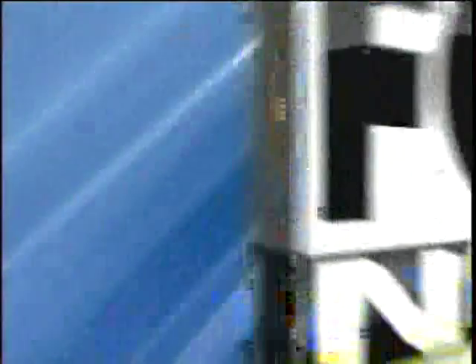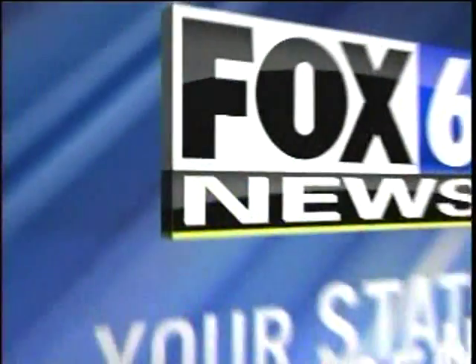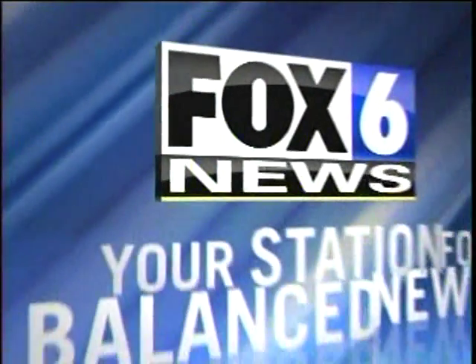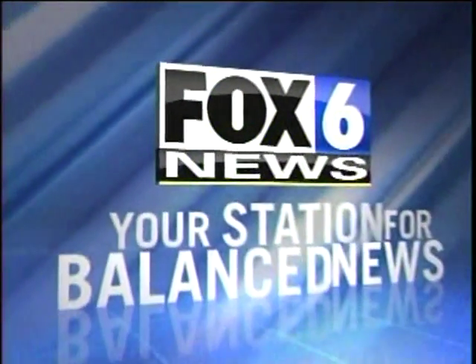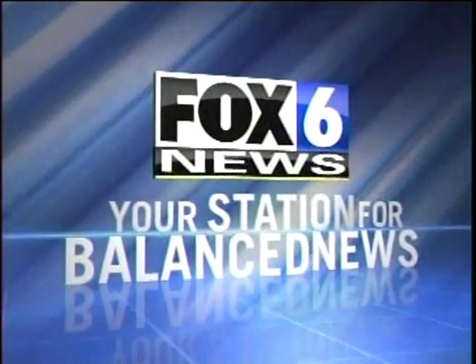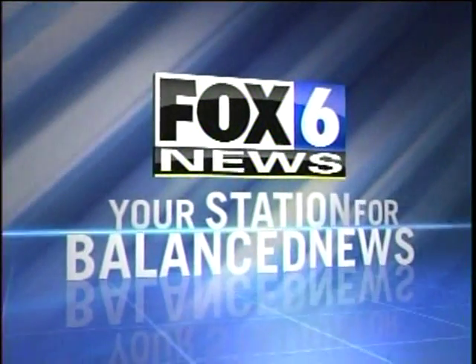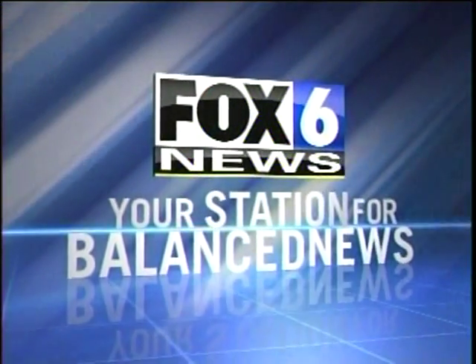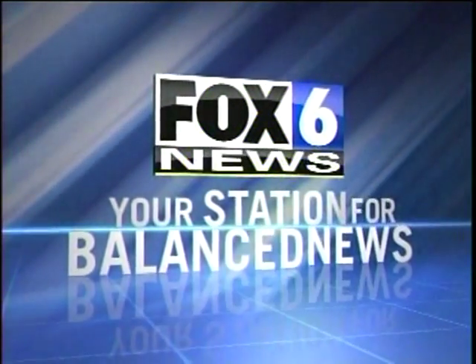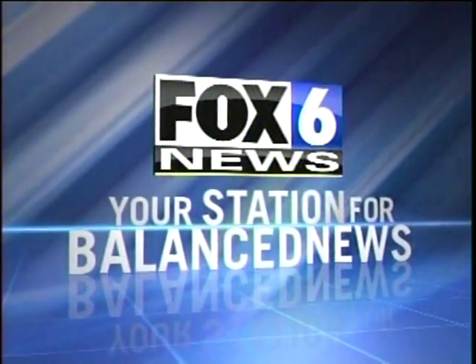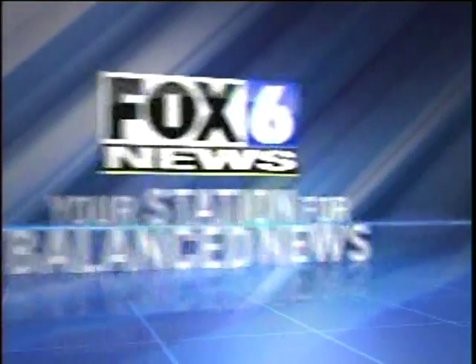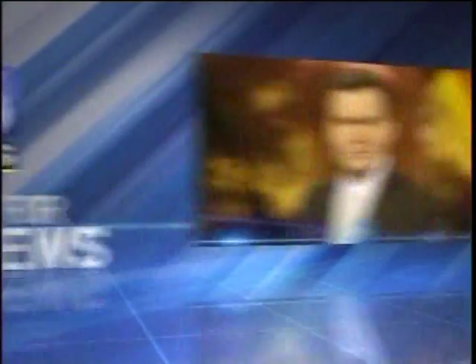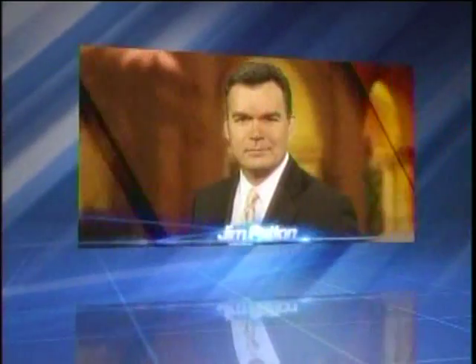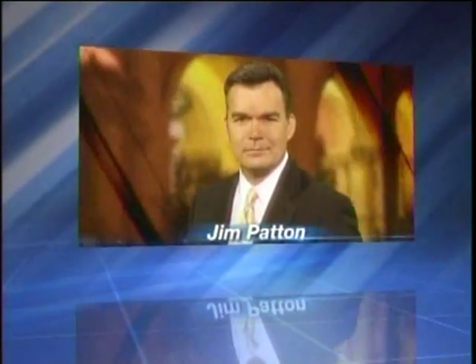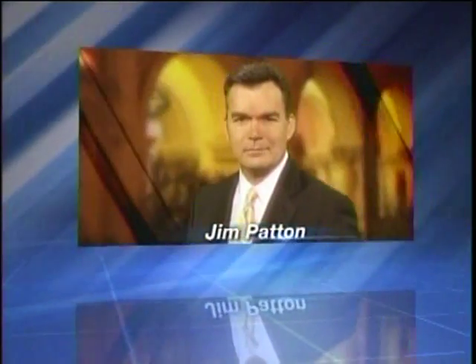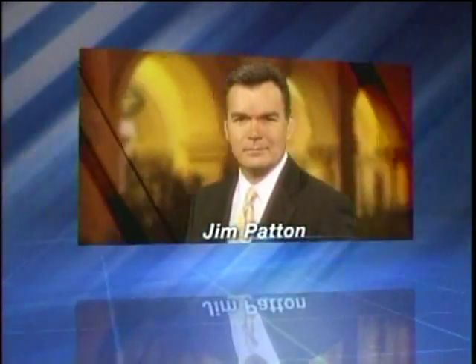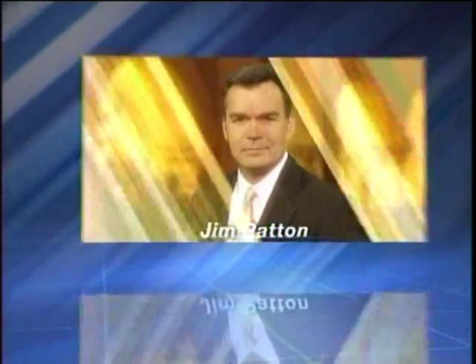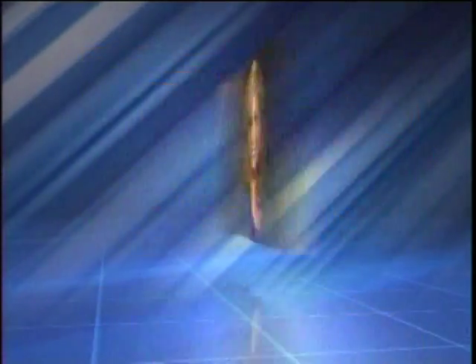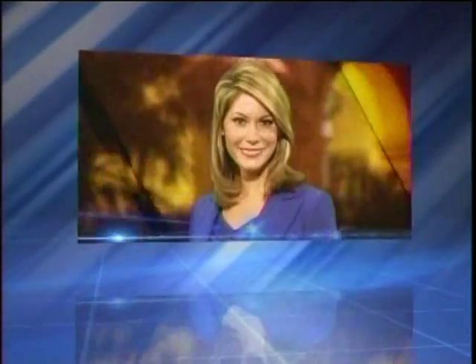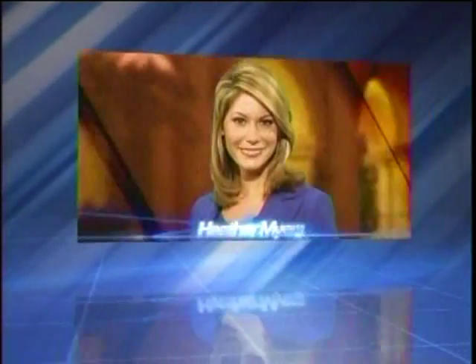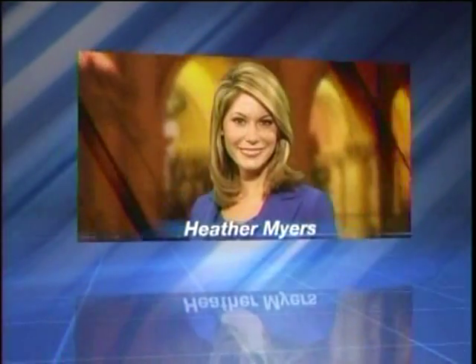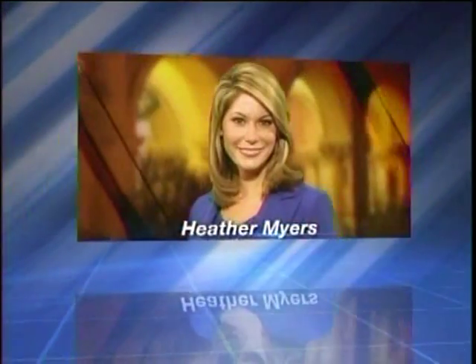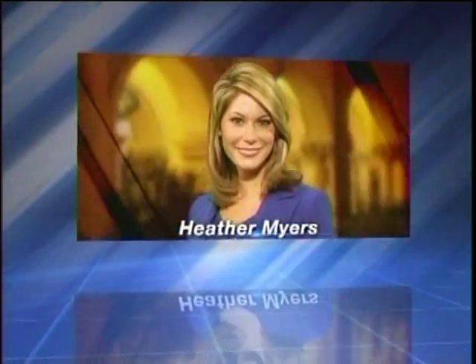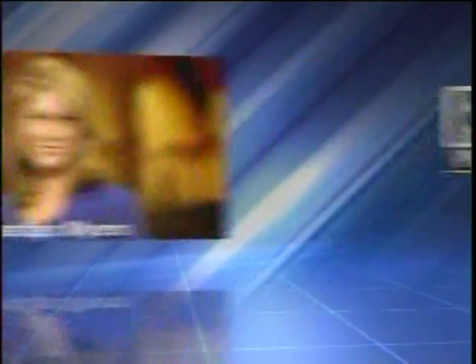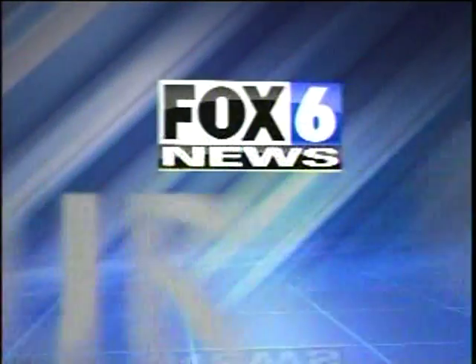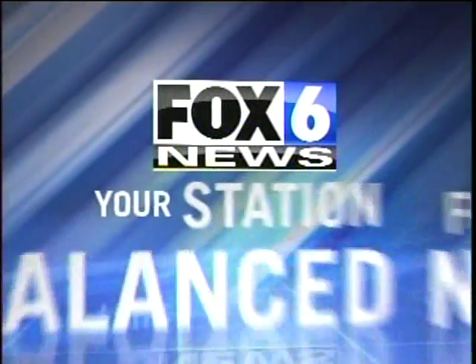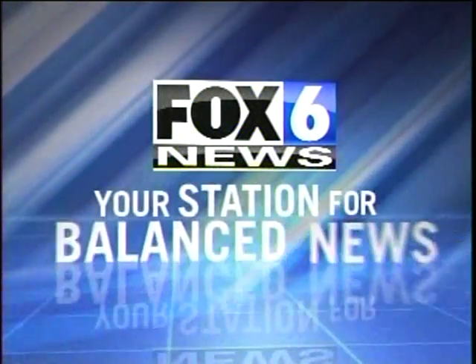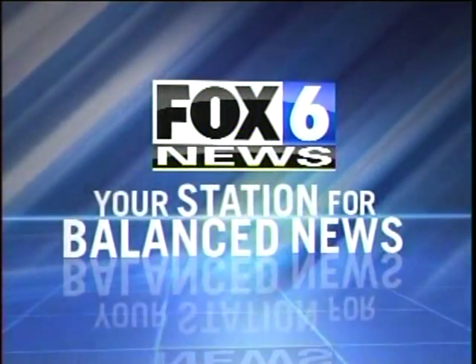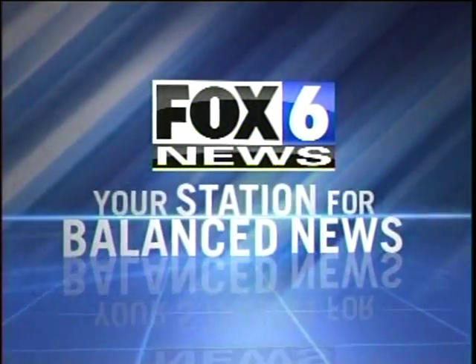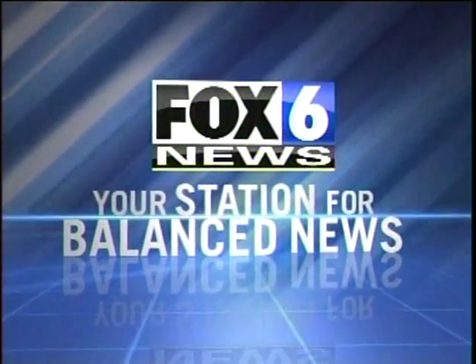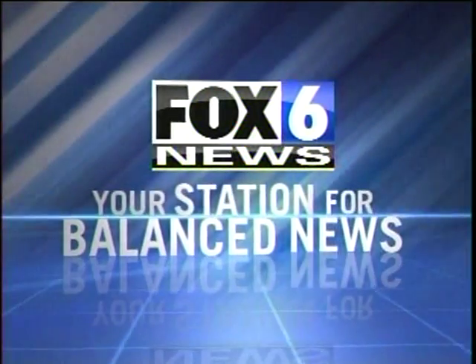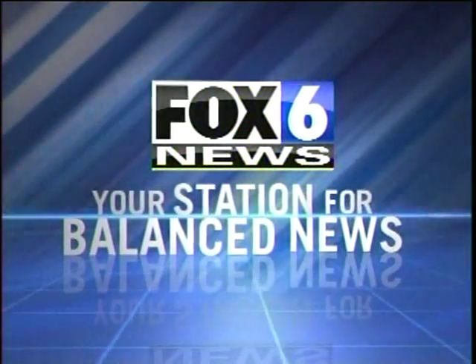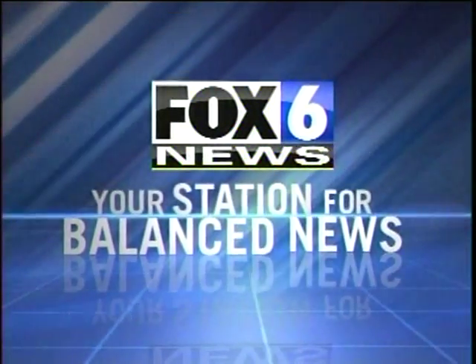You're watching Fox 6 News with Jim Patton and Heather Myers, your station for Balanced News.